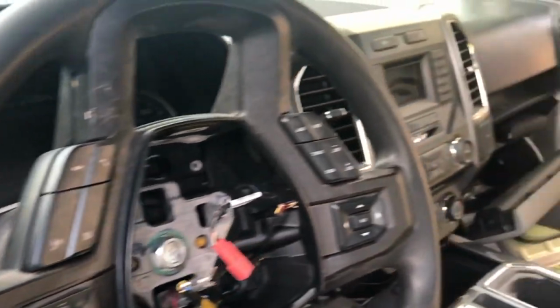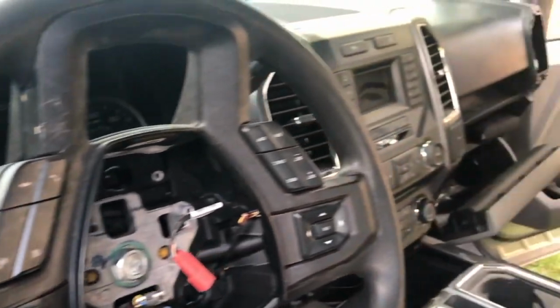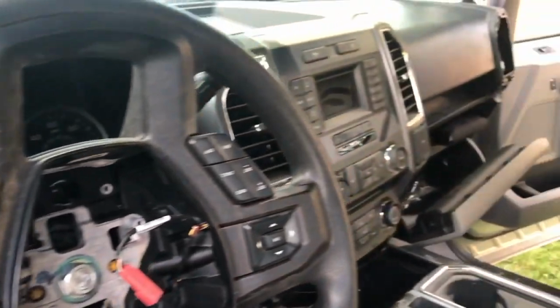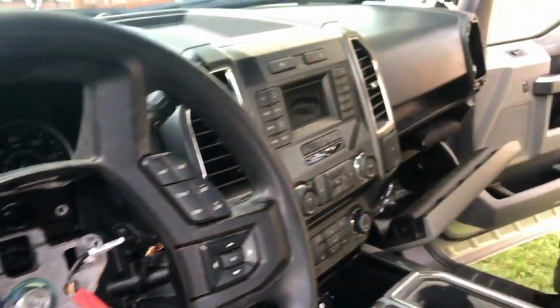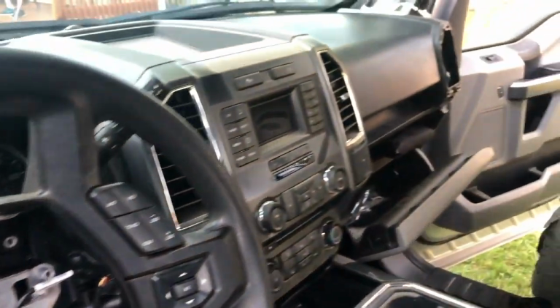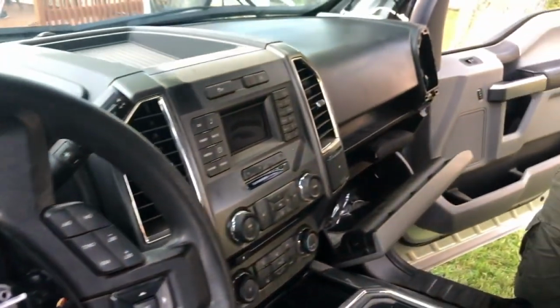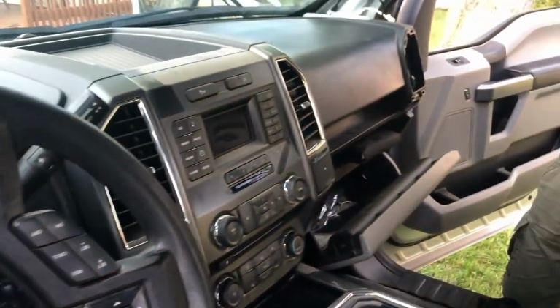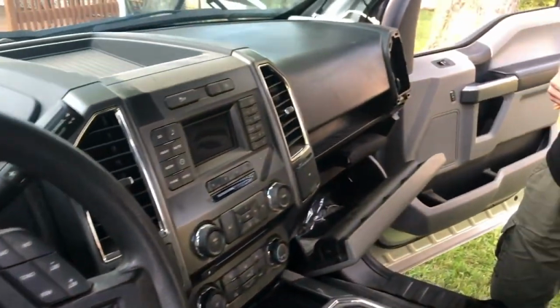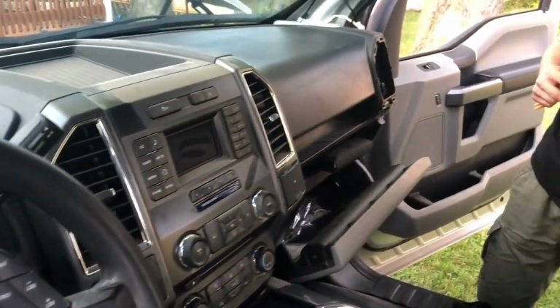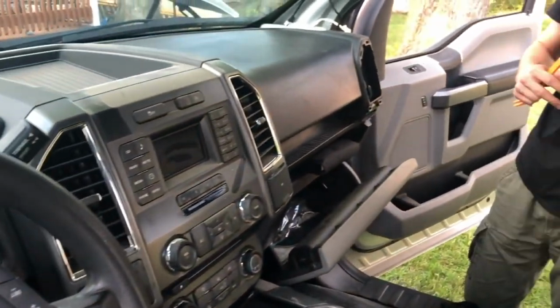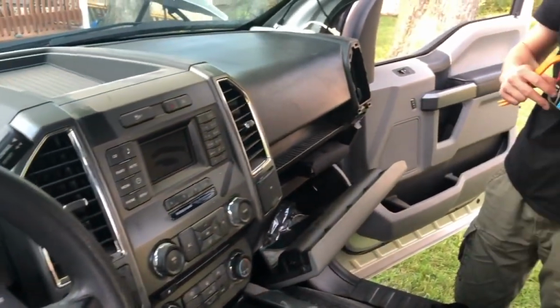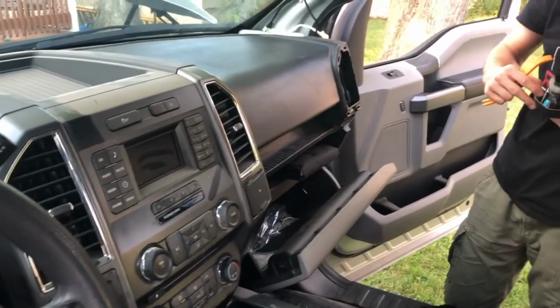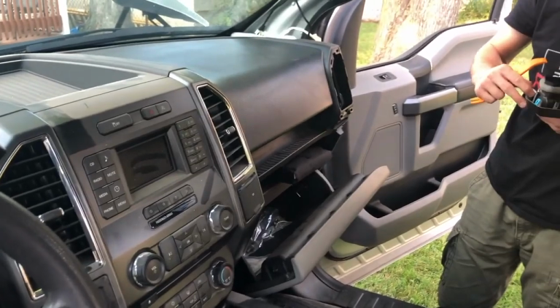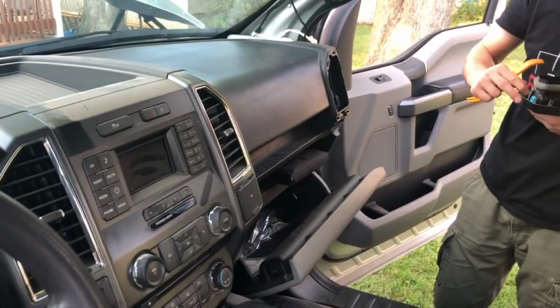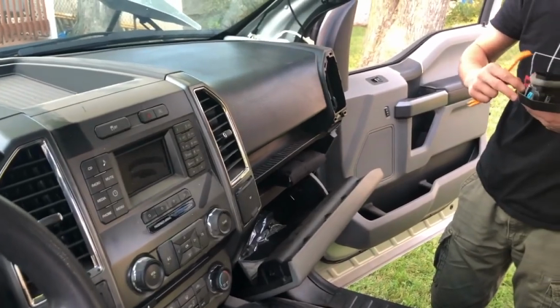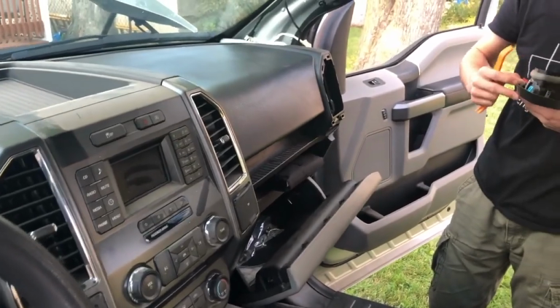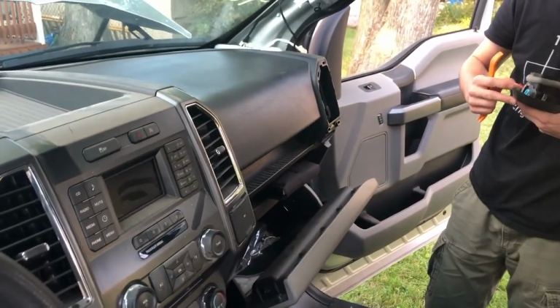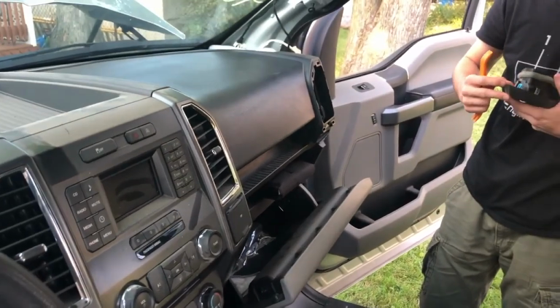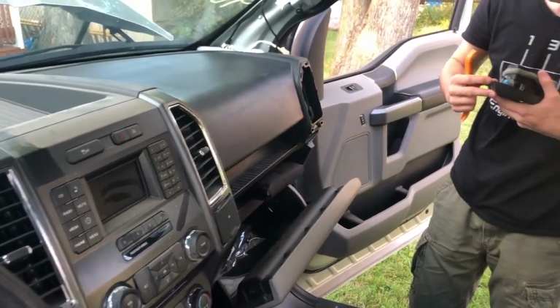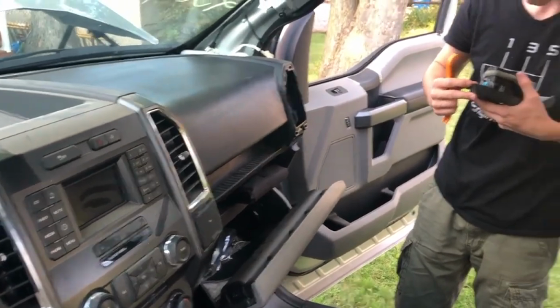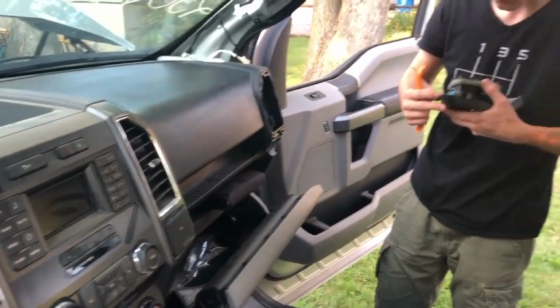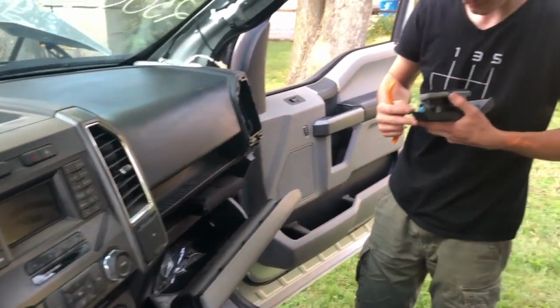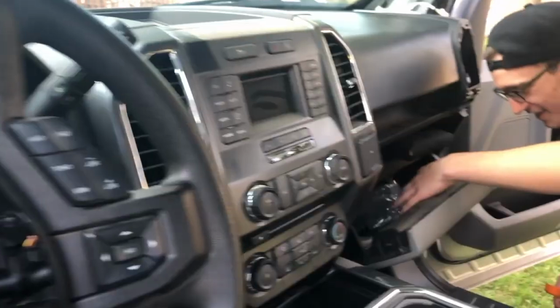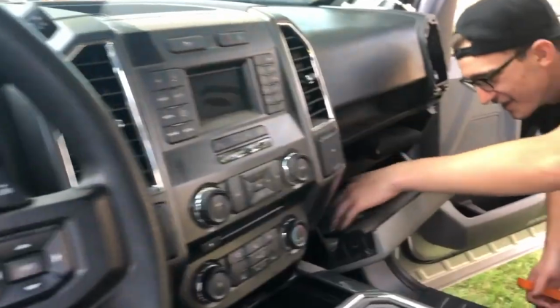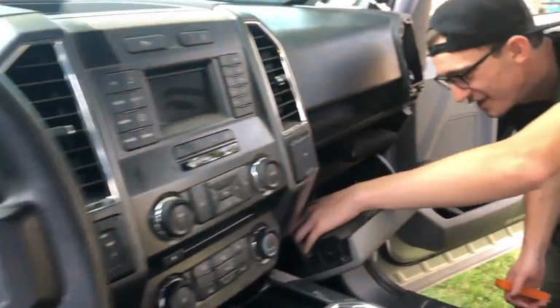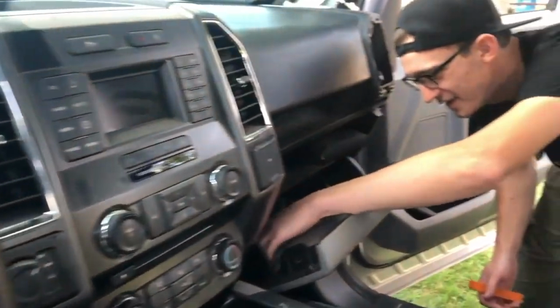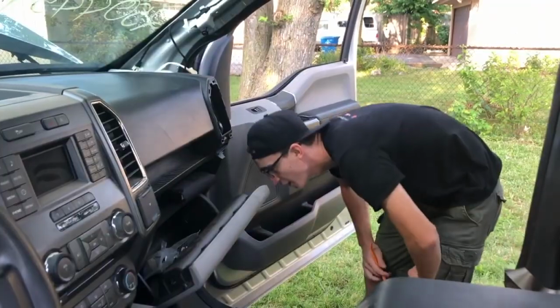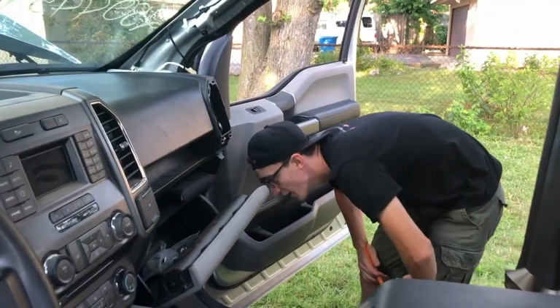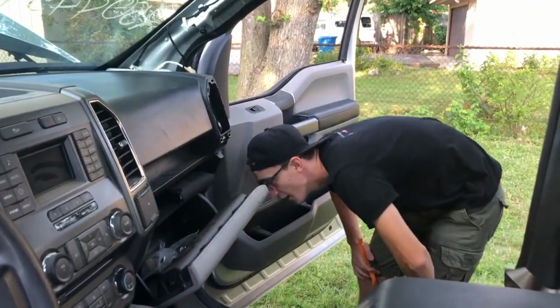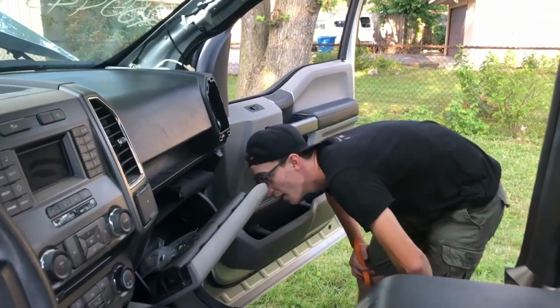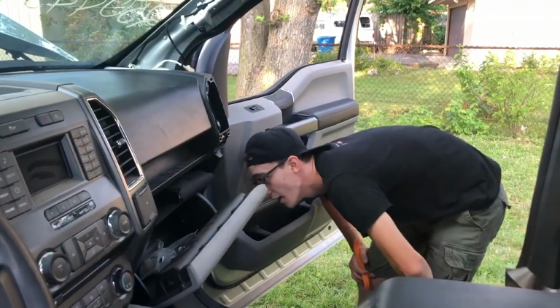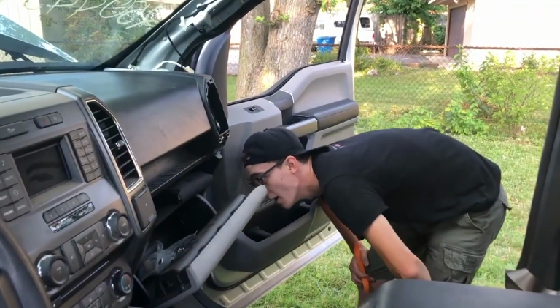Daniel over here has already removed the passenger vent. Keep on working, my man.